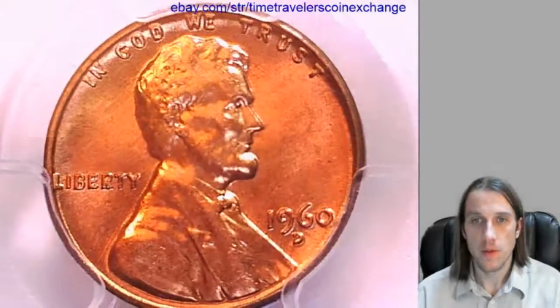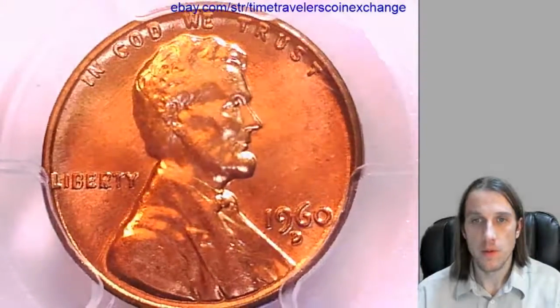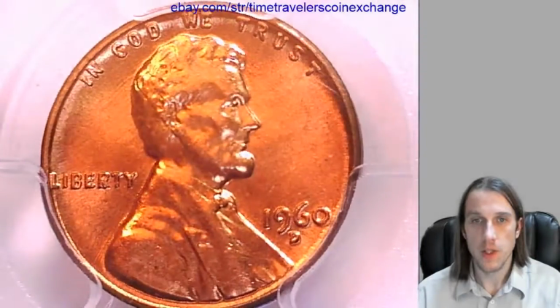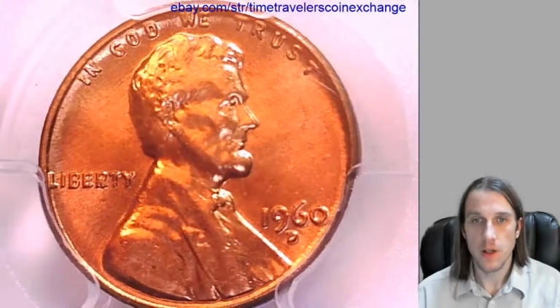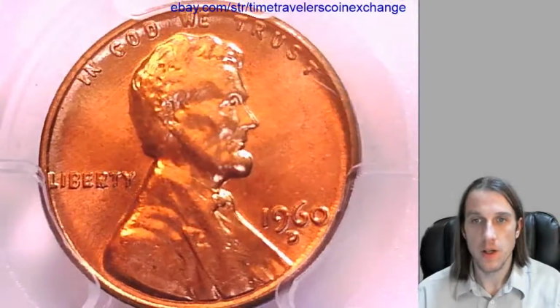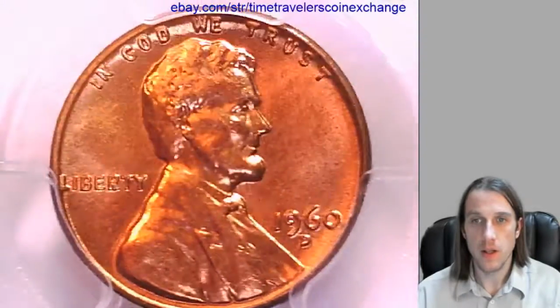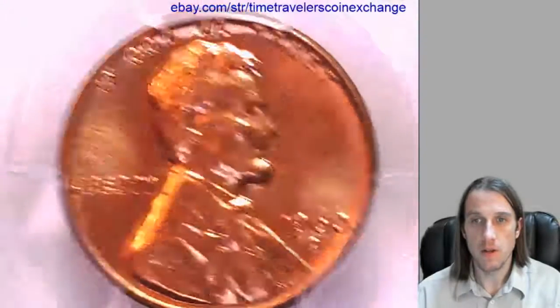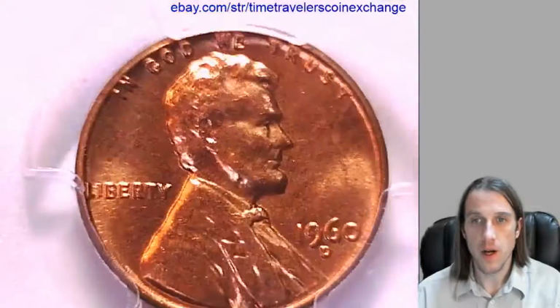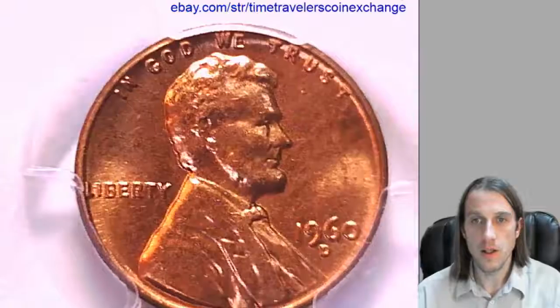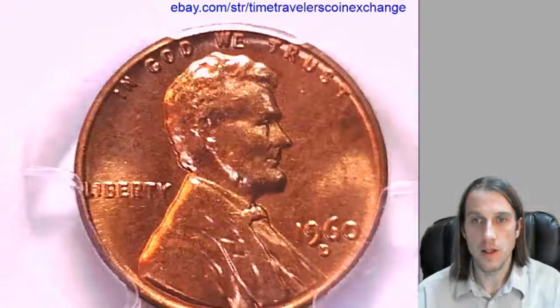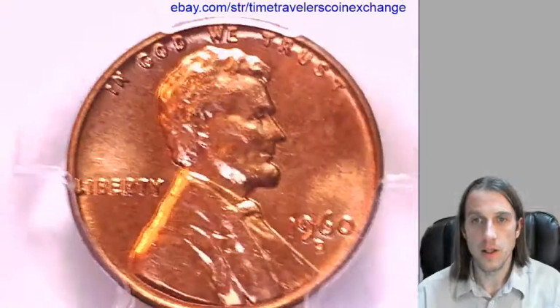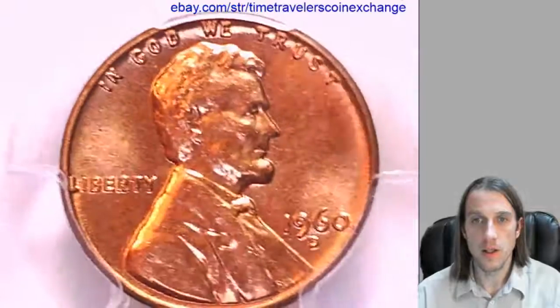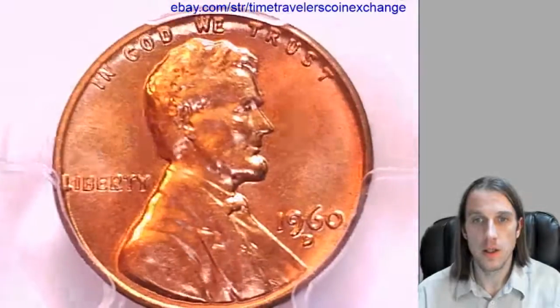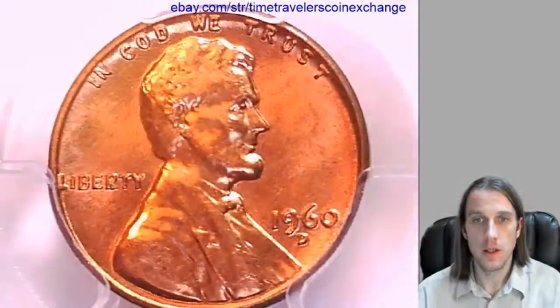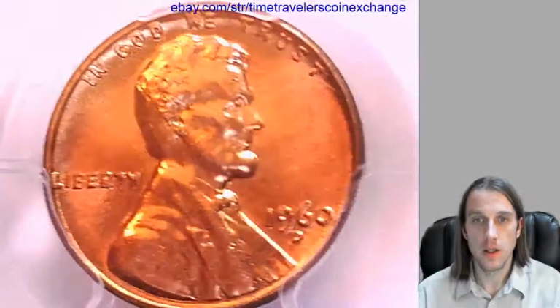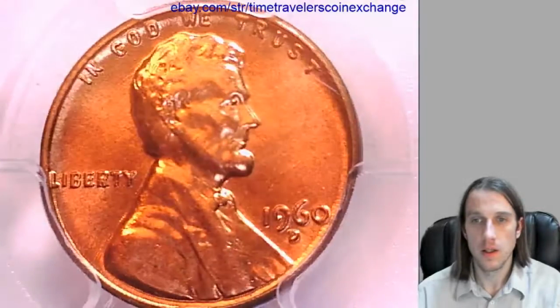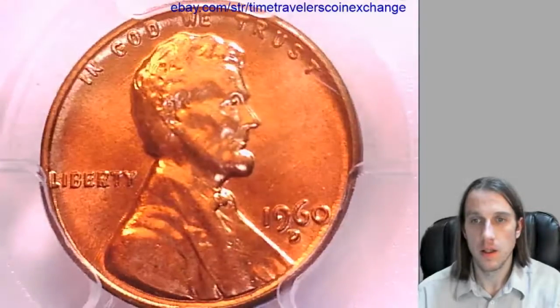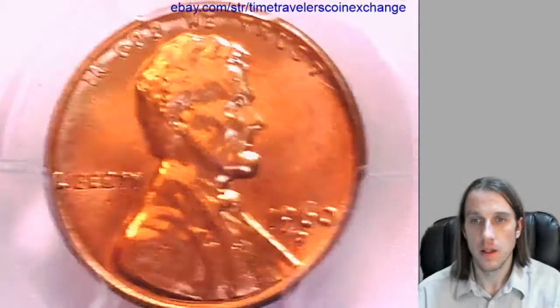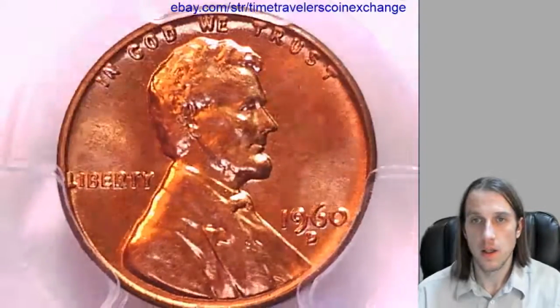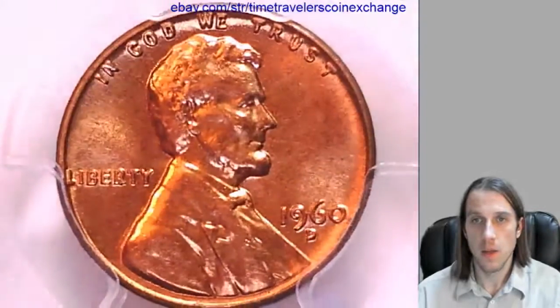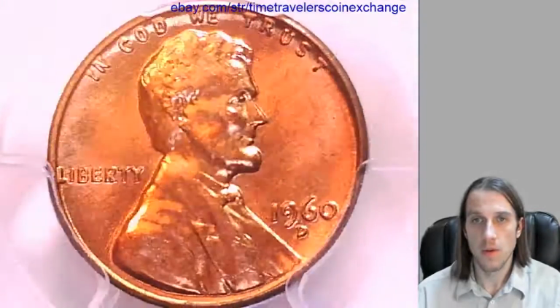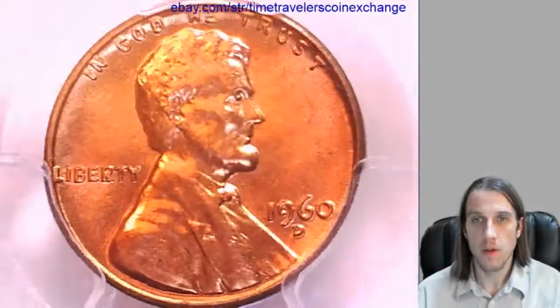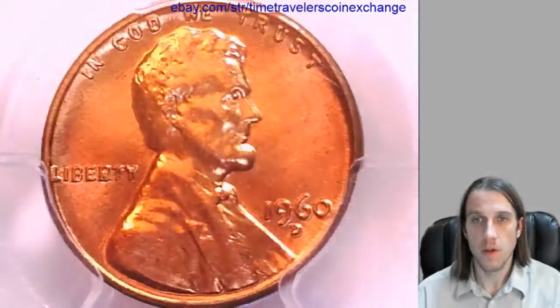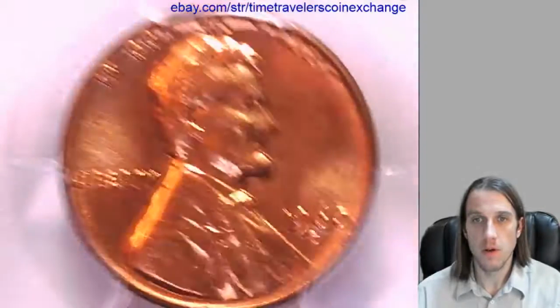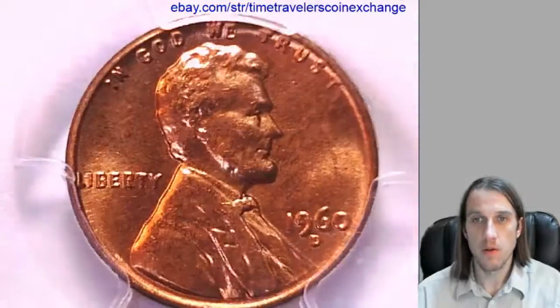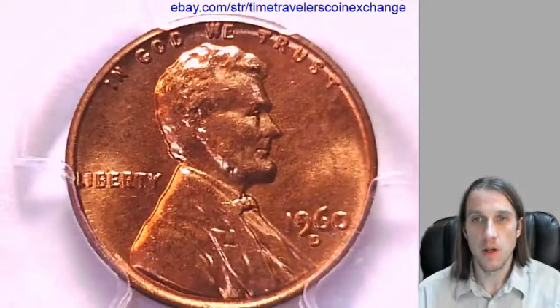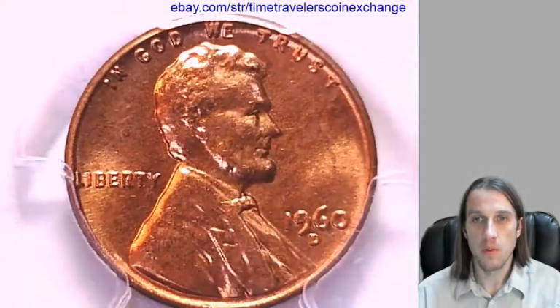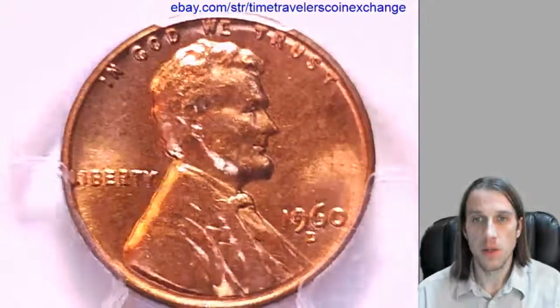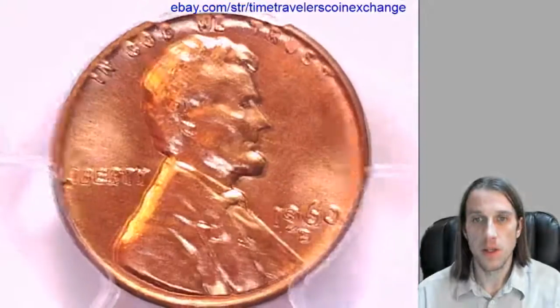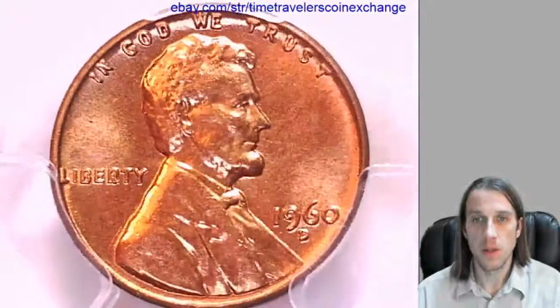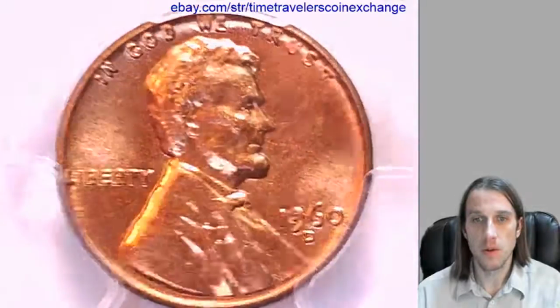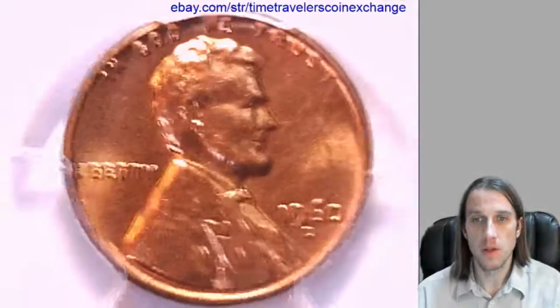Take a look at the front. We'll flip it over and we'll look at the reverse.